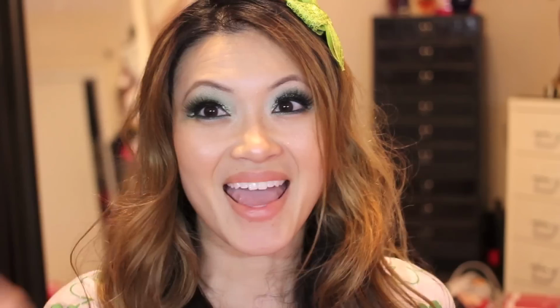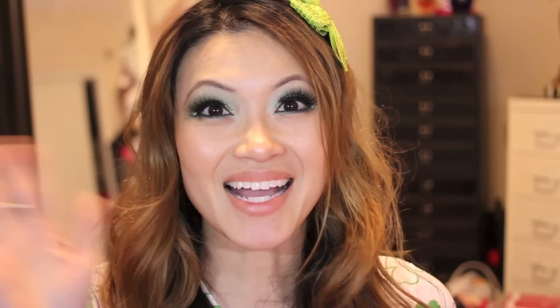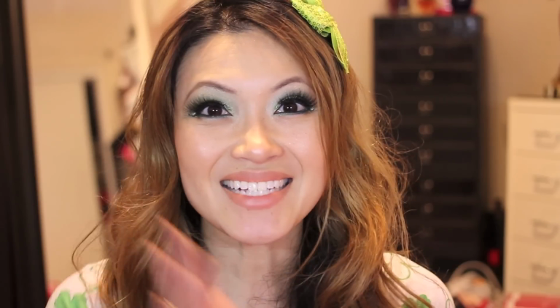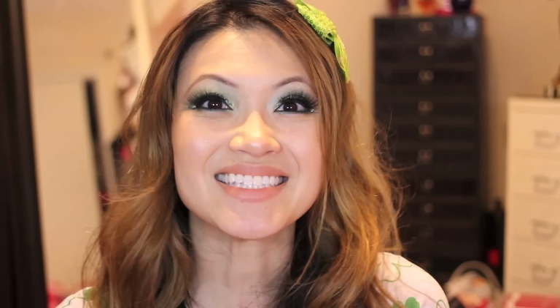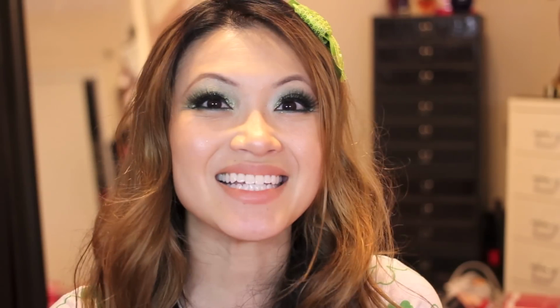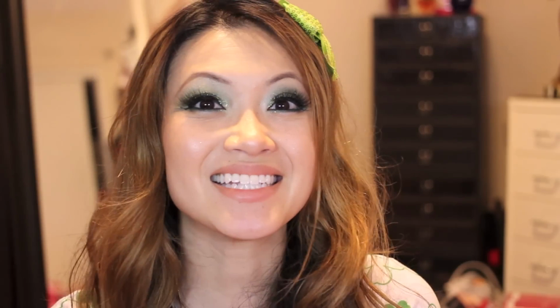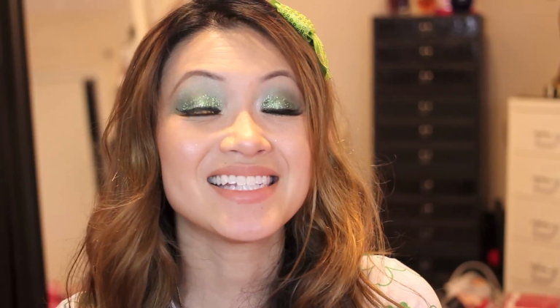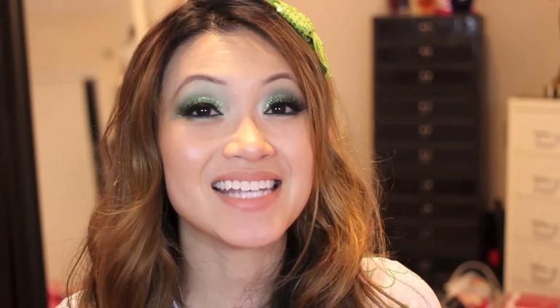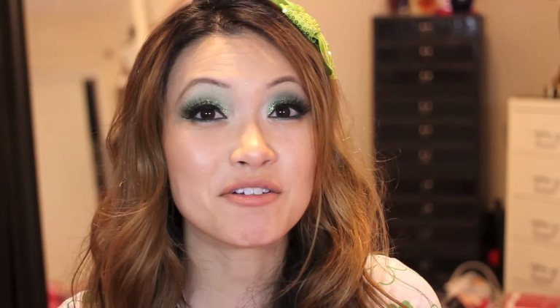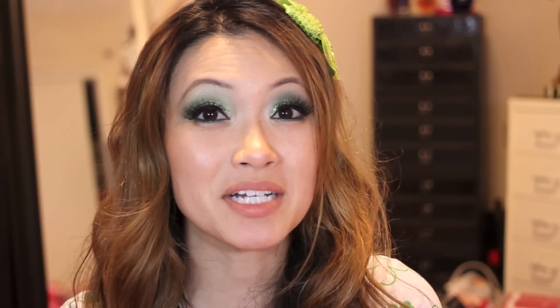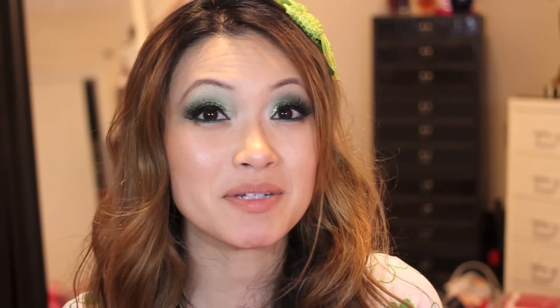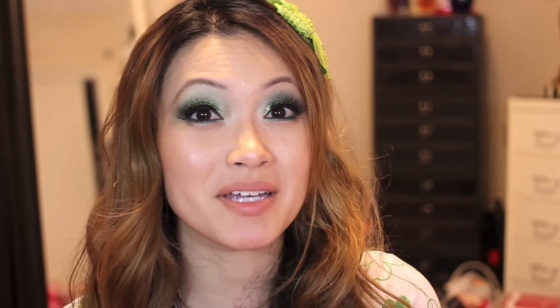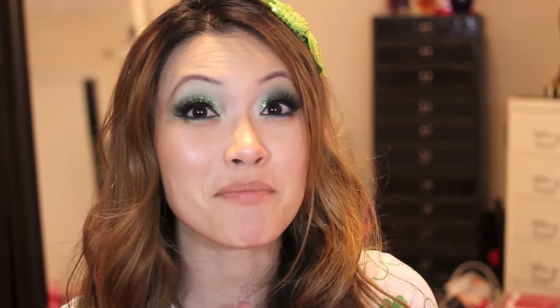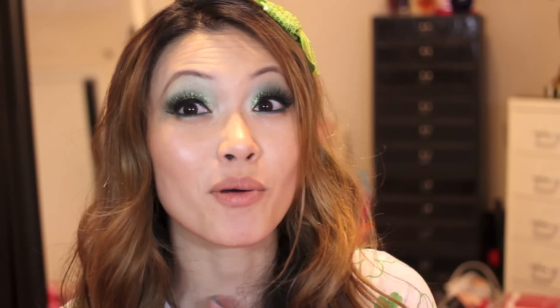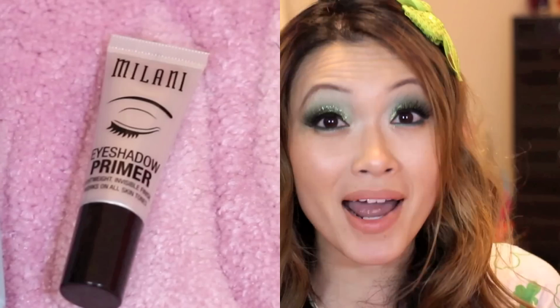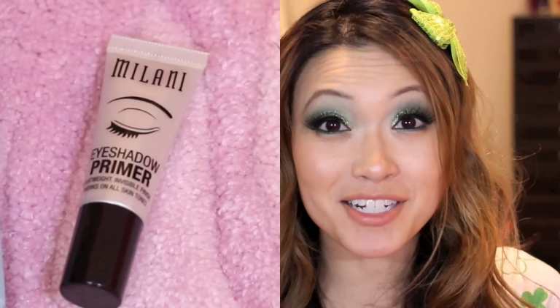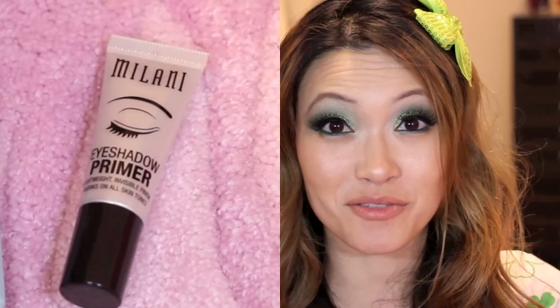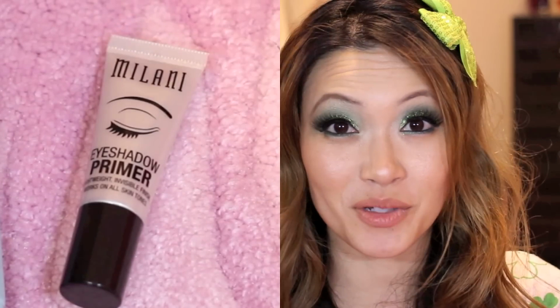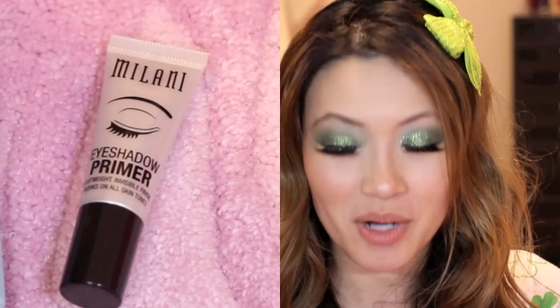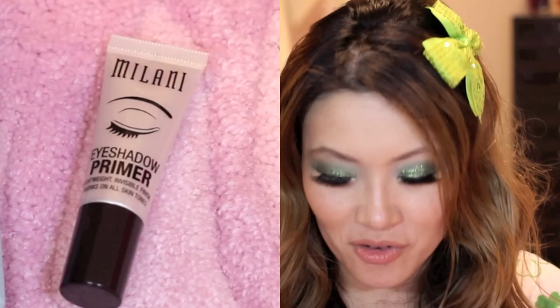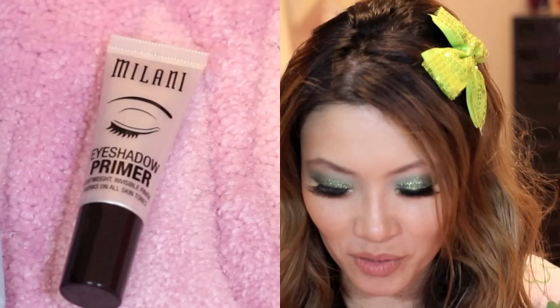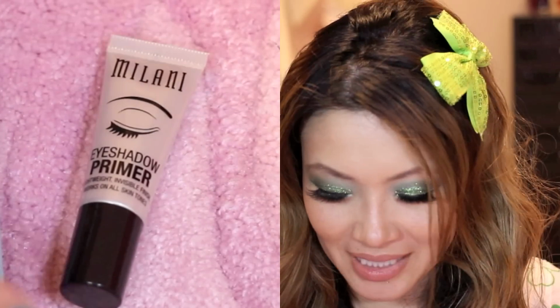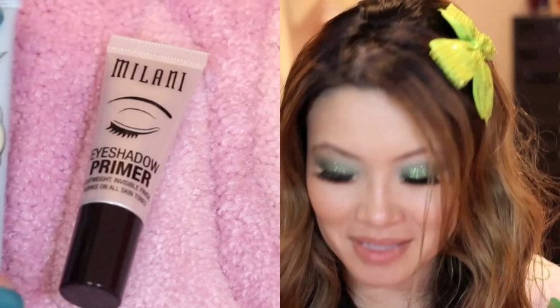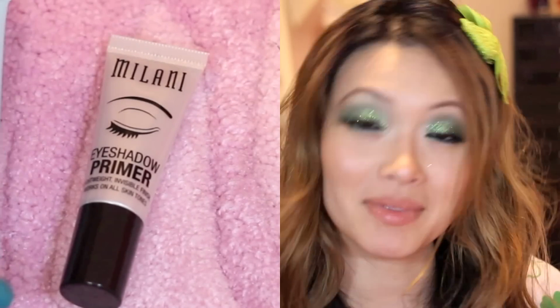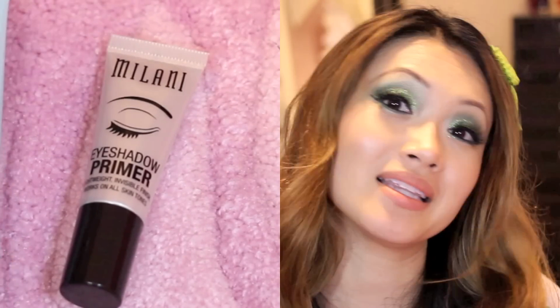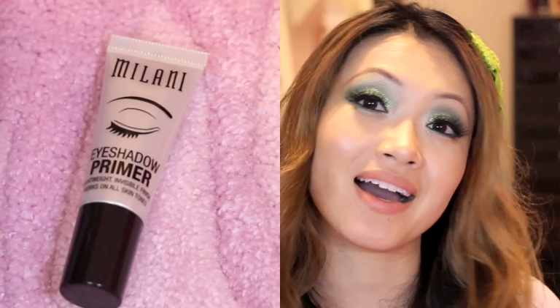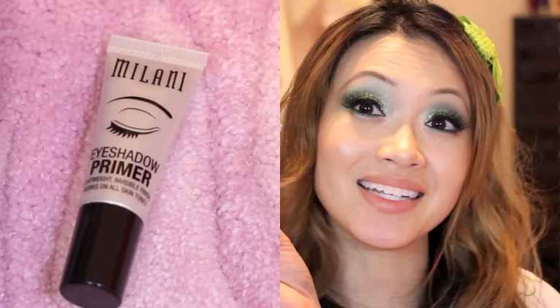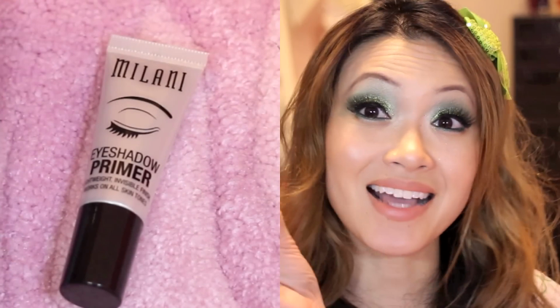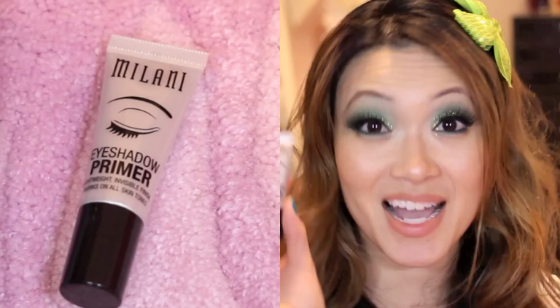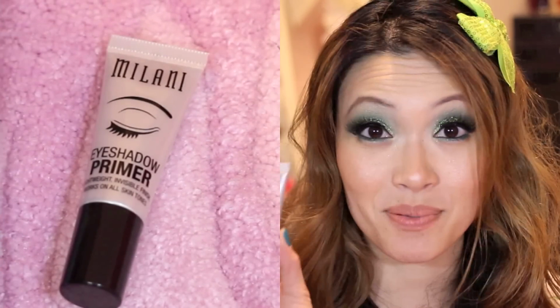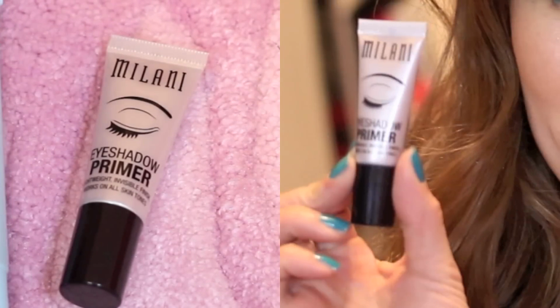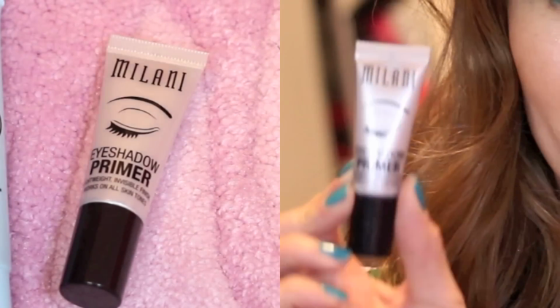Hey guys, it's Alisa, and today I'm going to be doing a product review for the Milani Eye Primer.